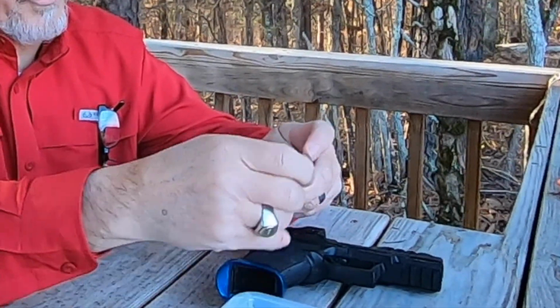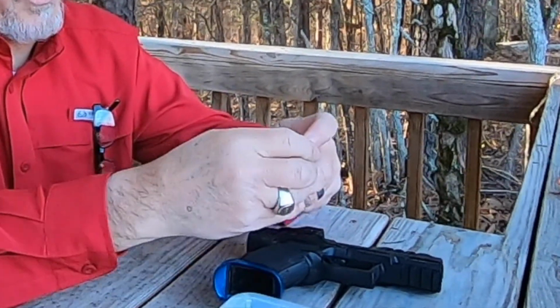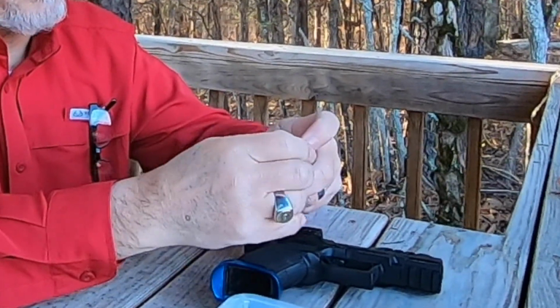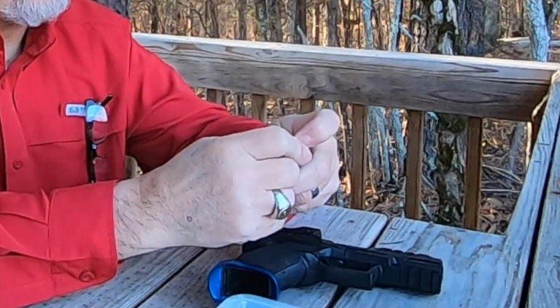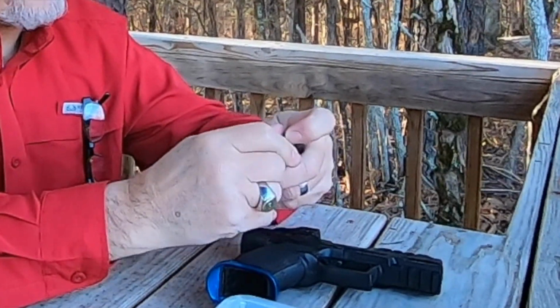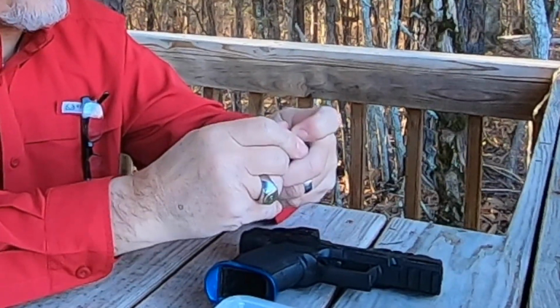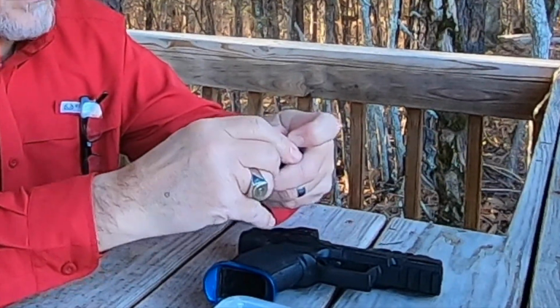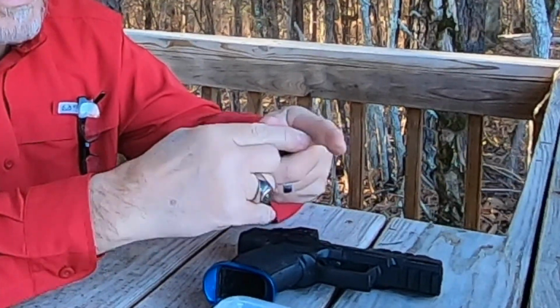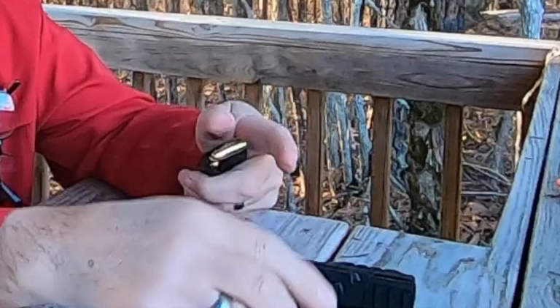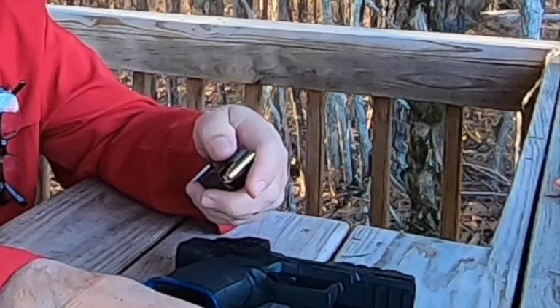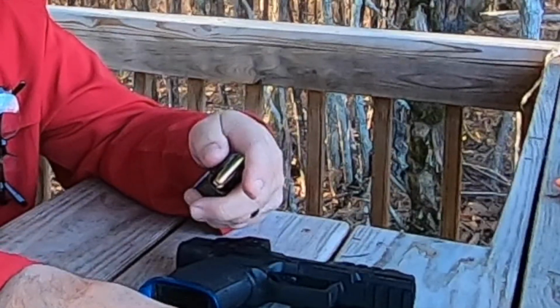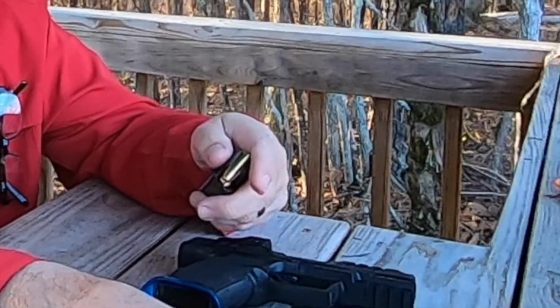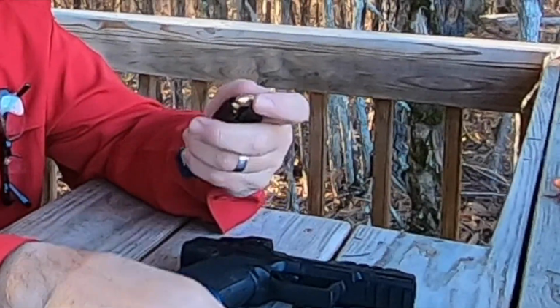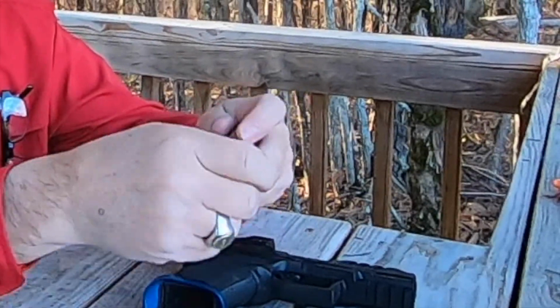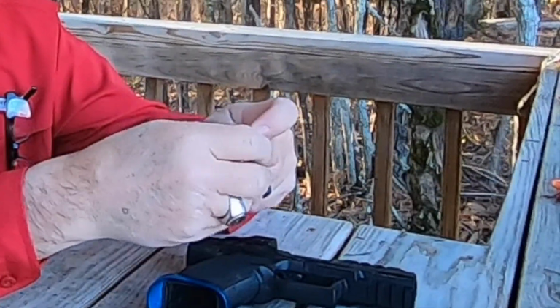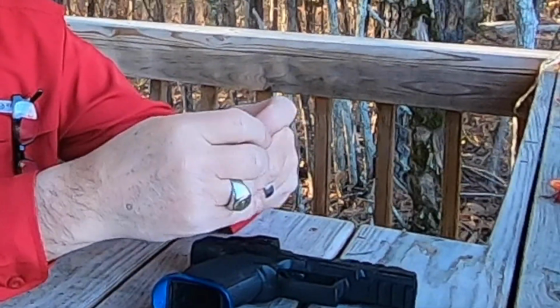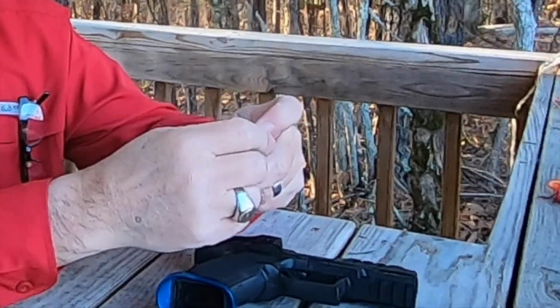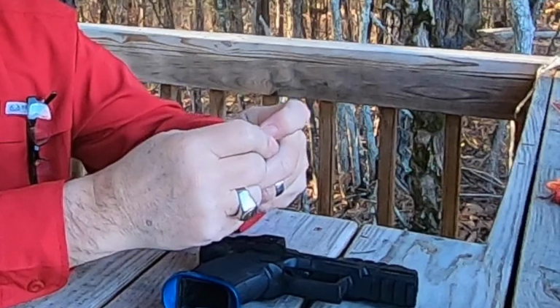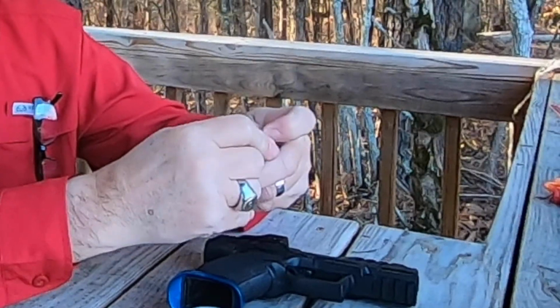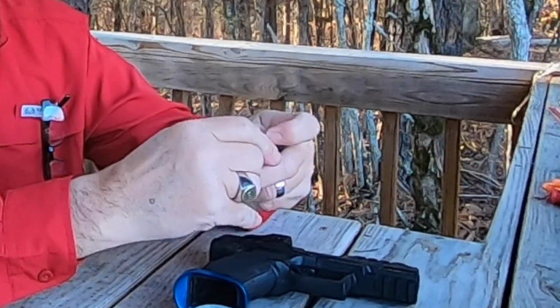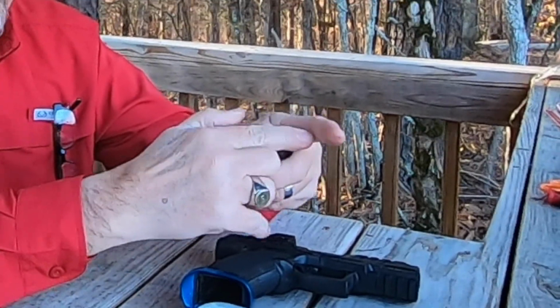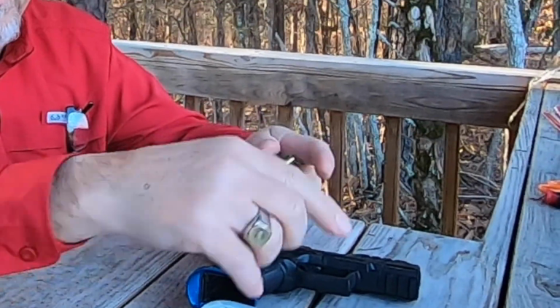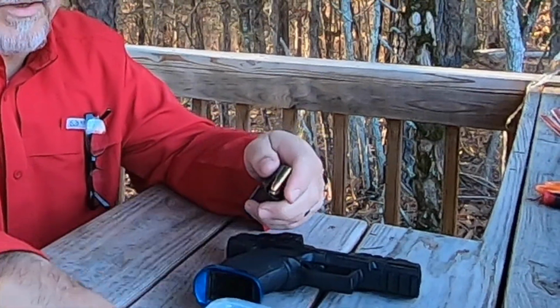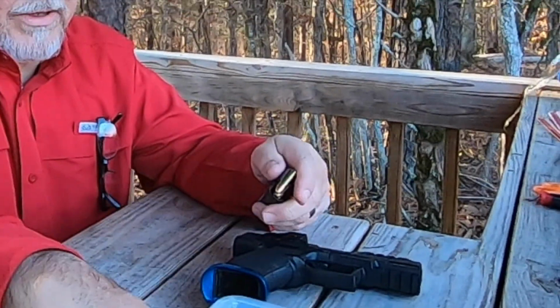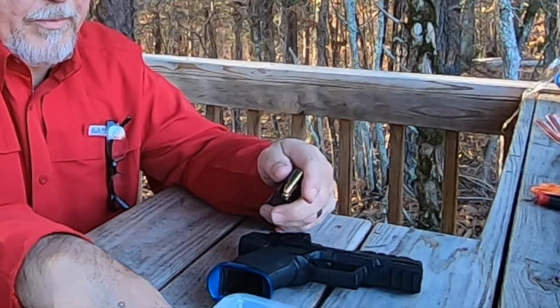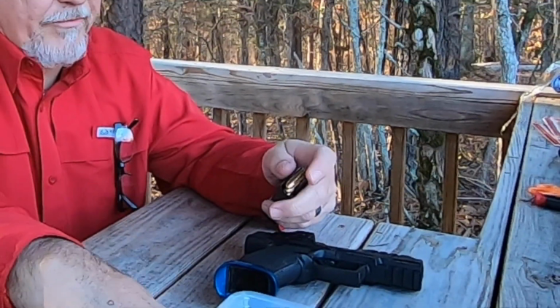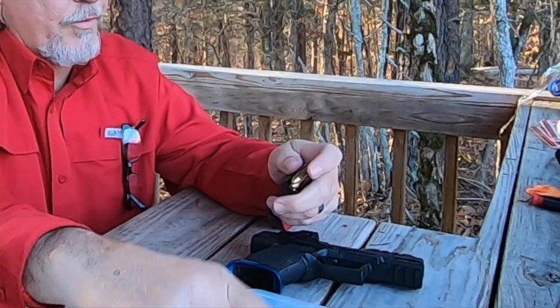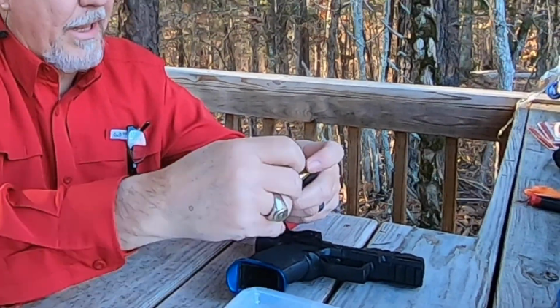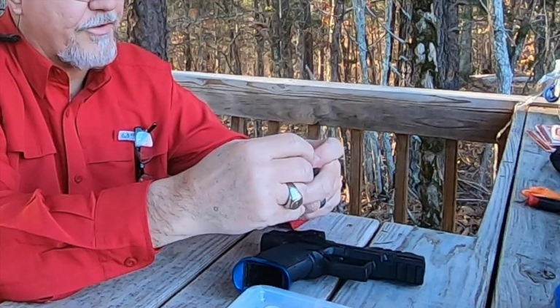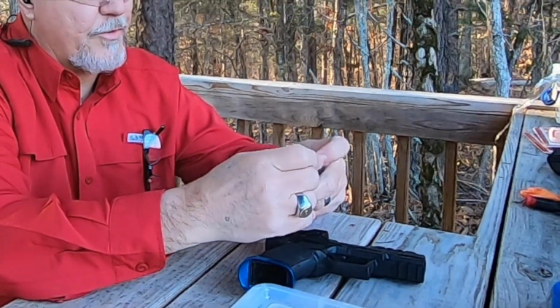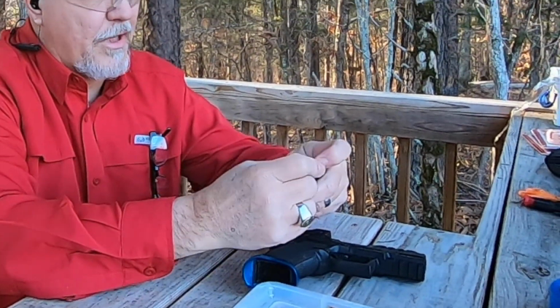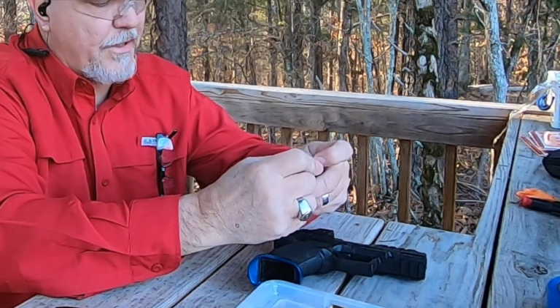I just want to check the zero on this optic, have a little bit of fun with it, and put a few rounds through the gun.